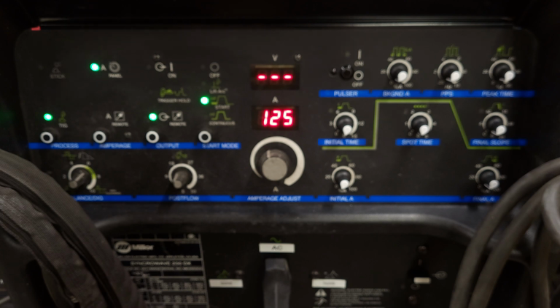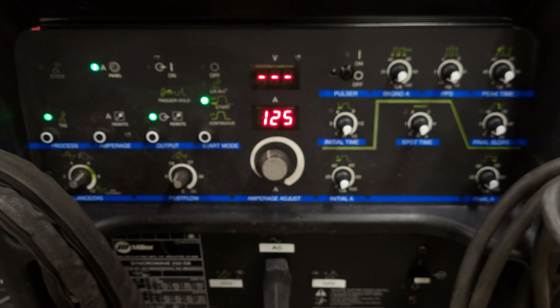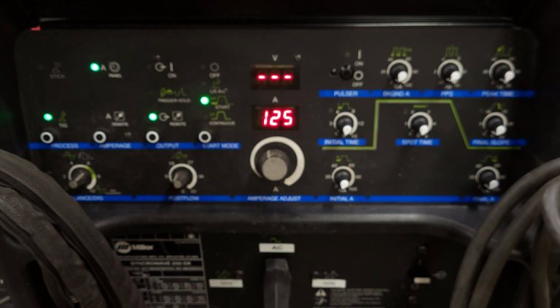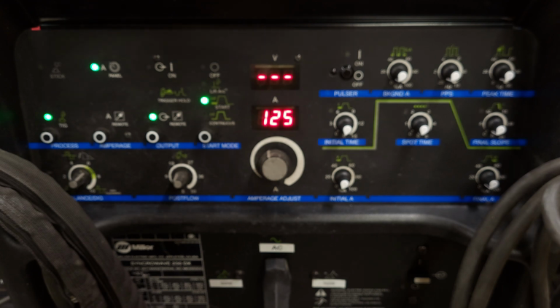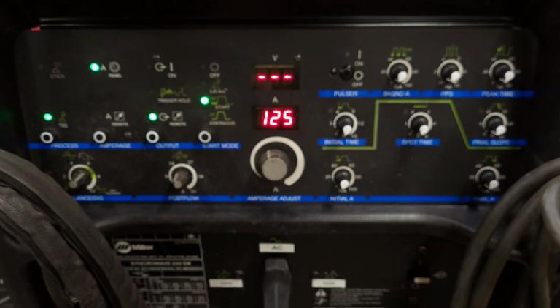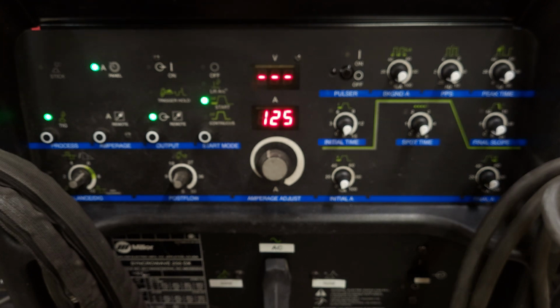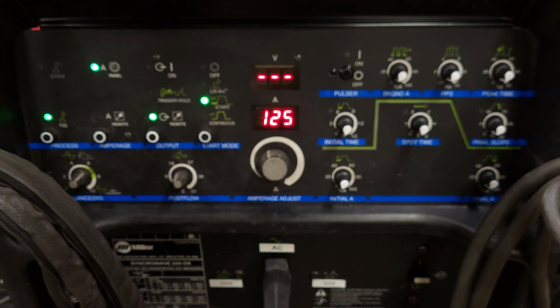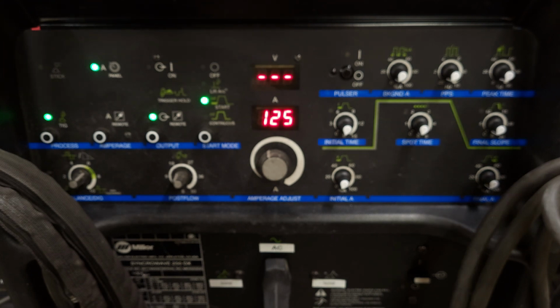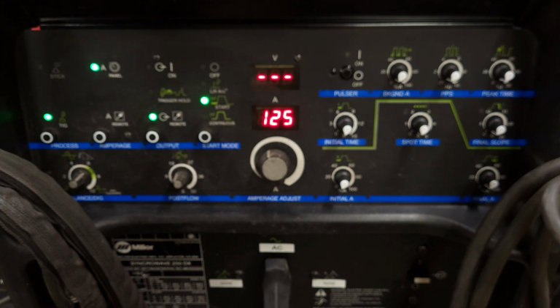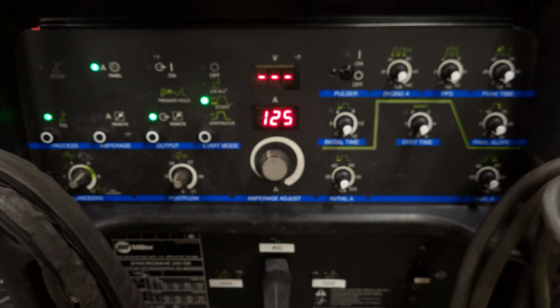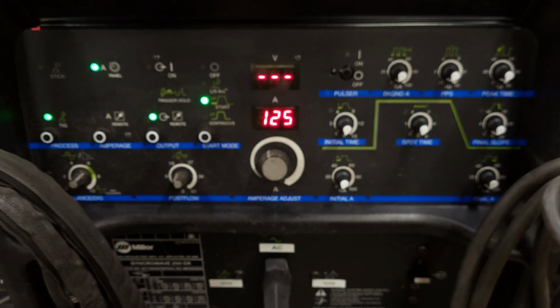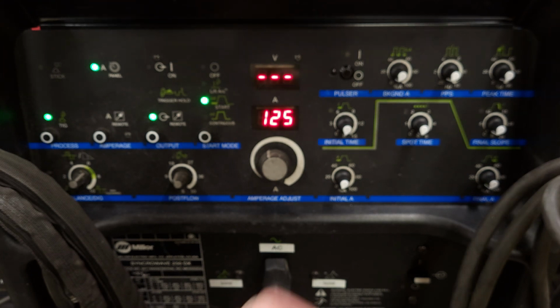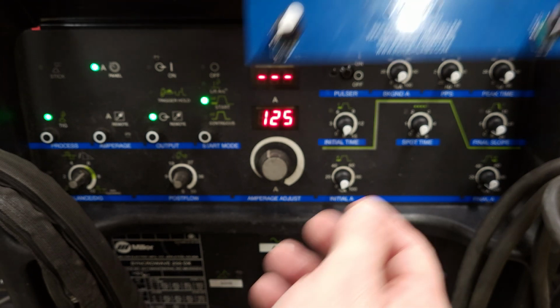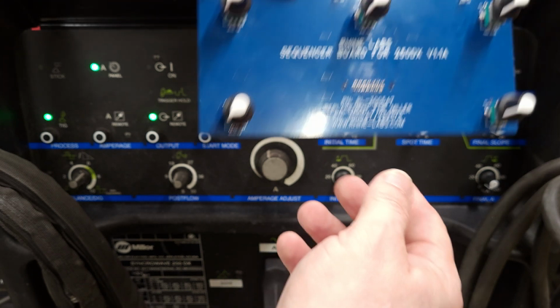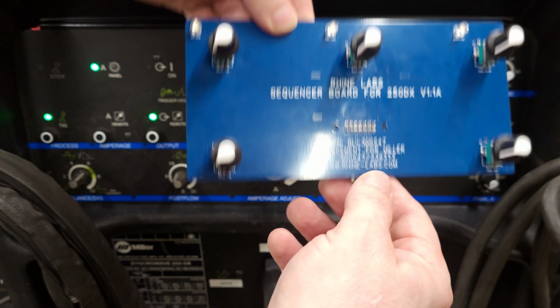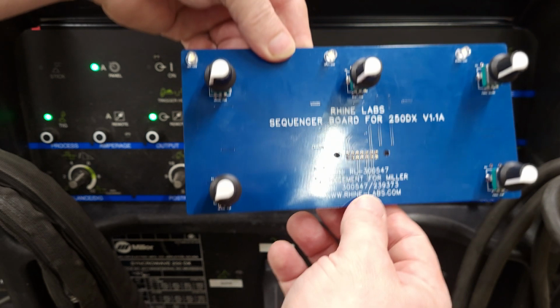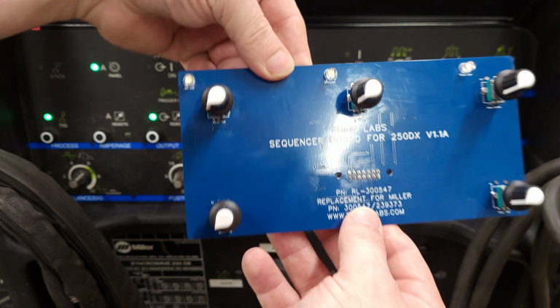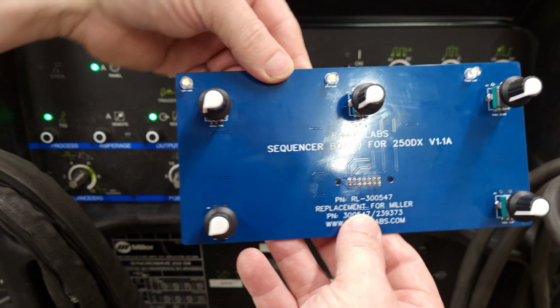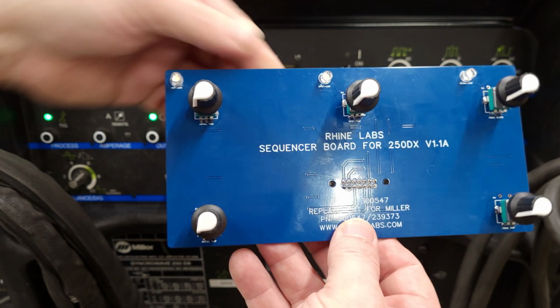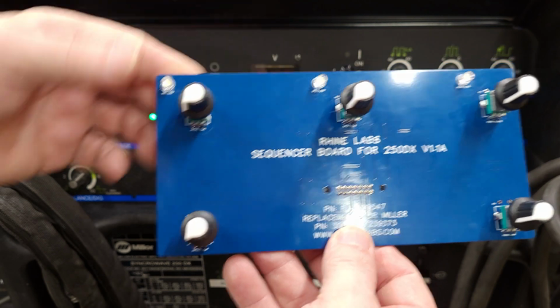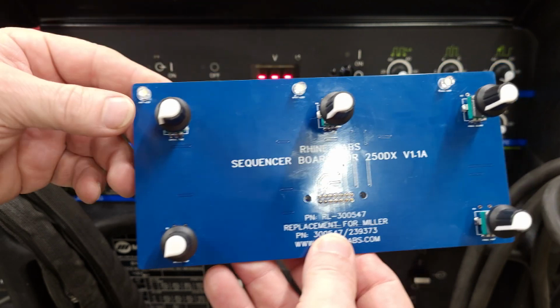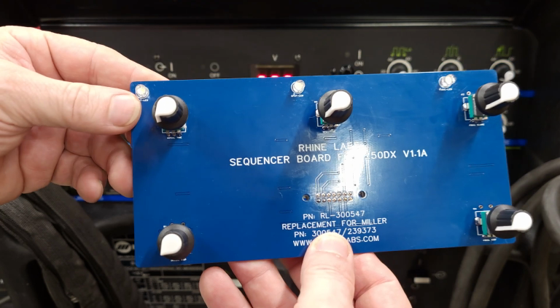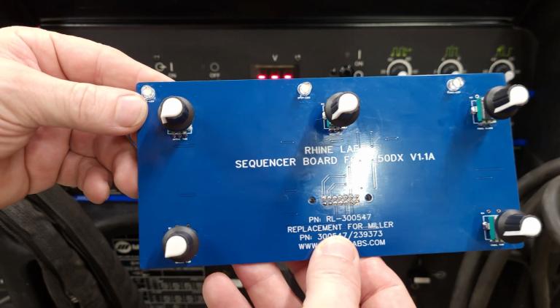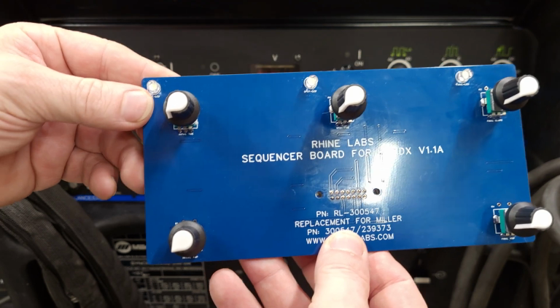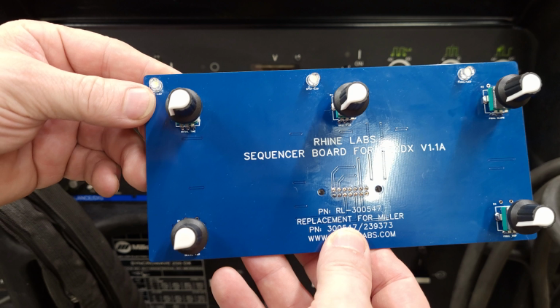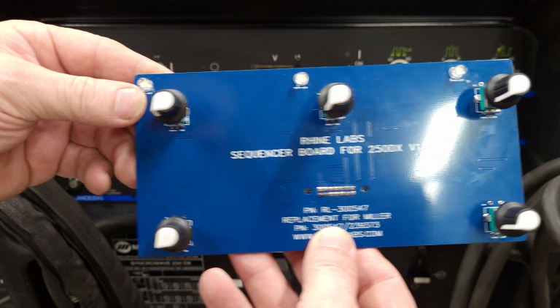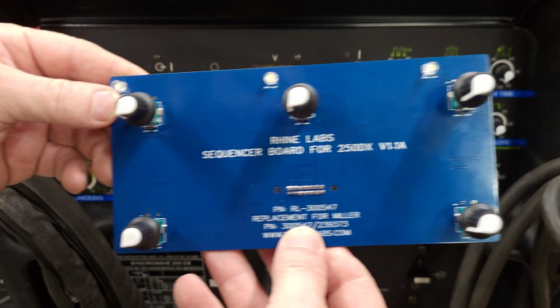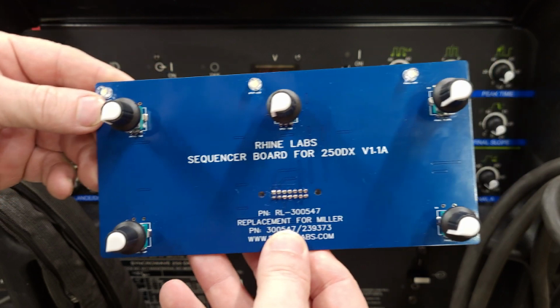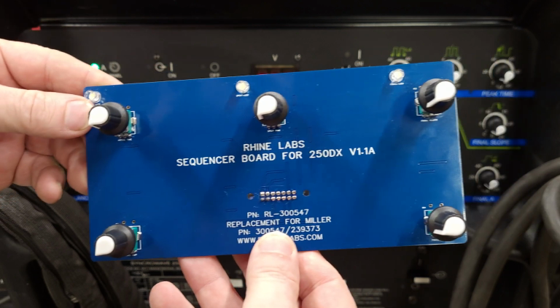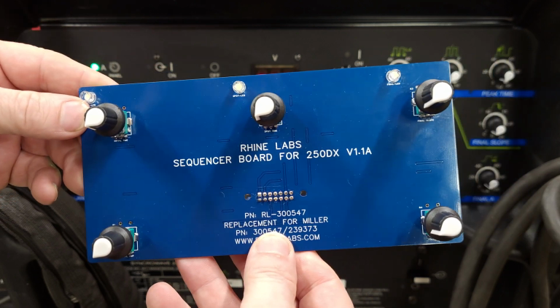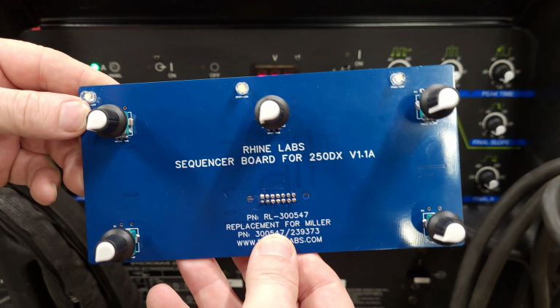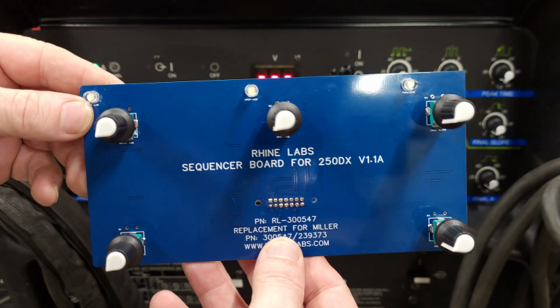I'll show you the sequencer here. Here is the sequencer board.